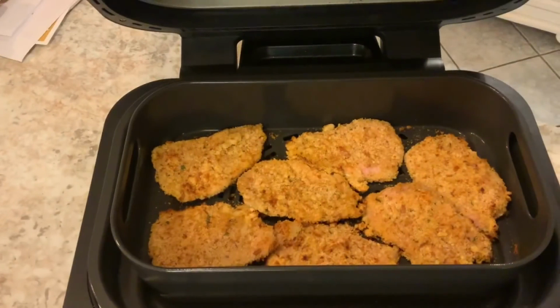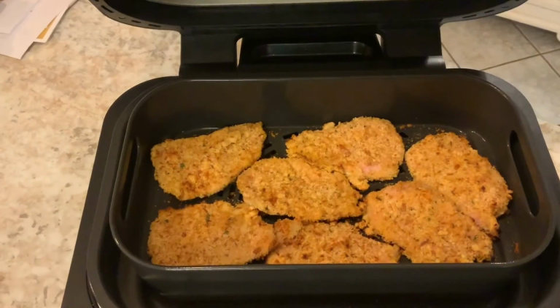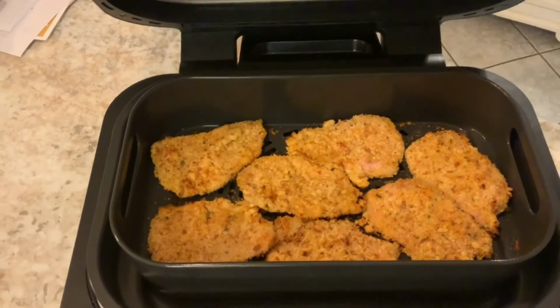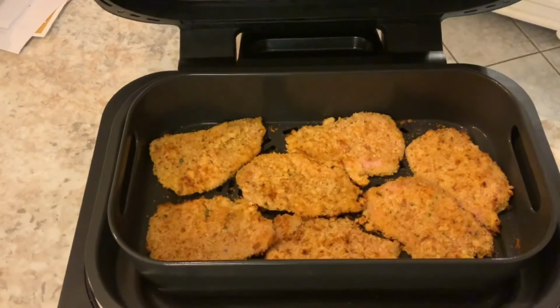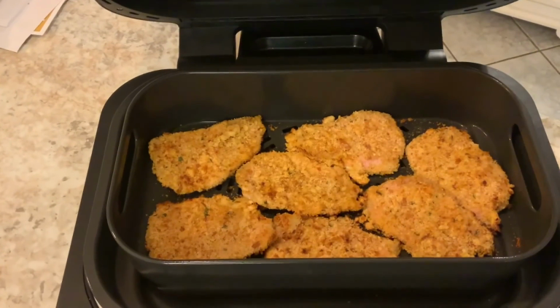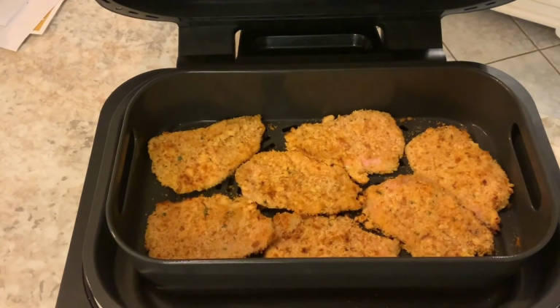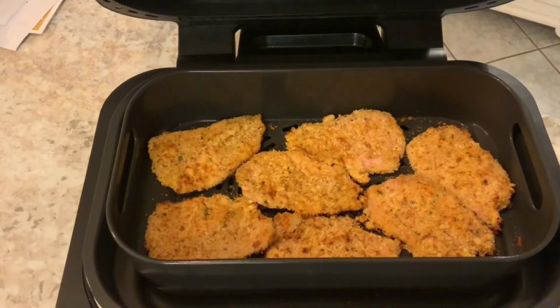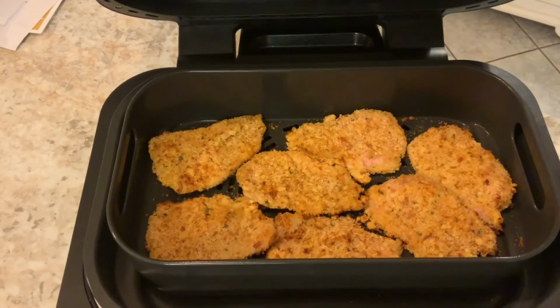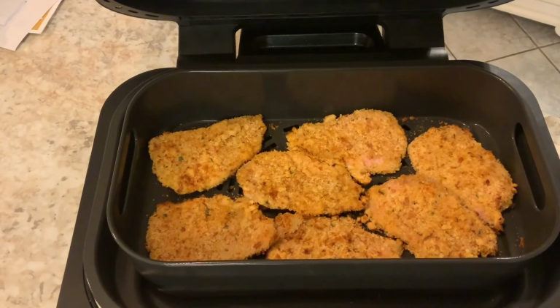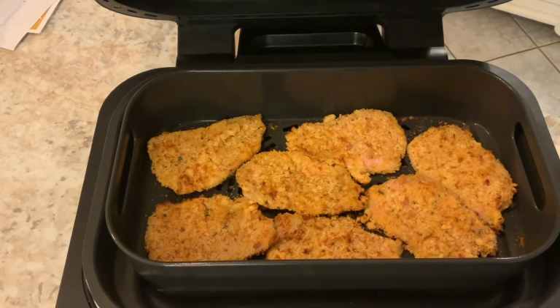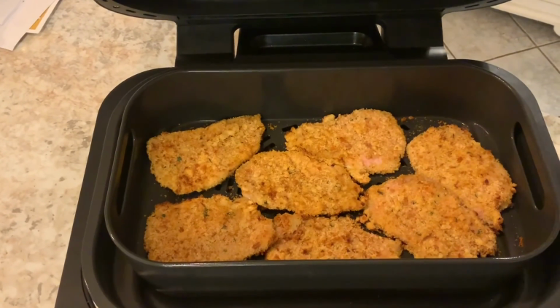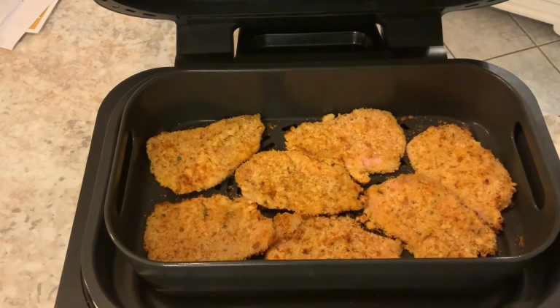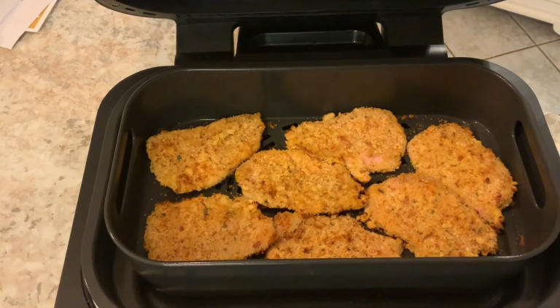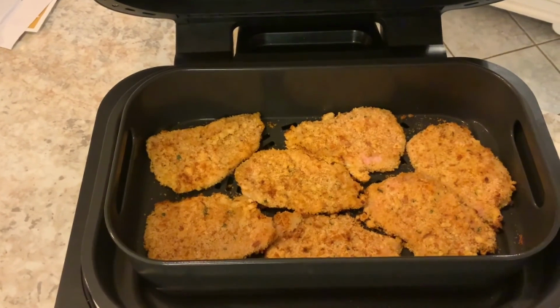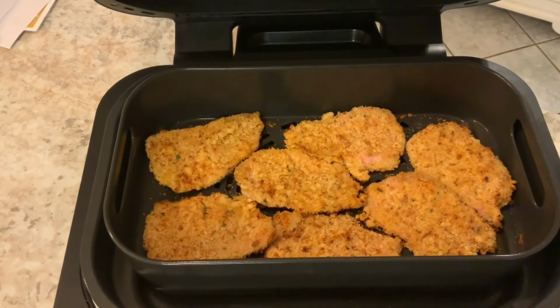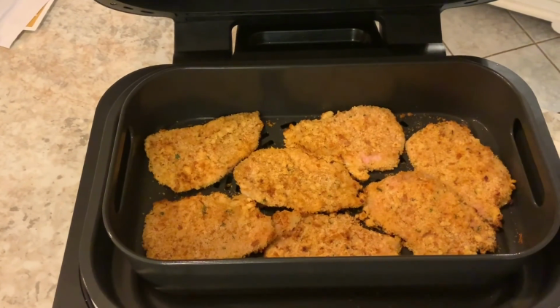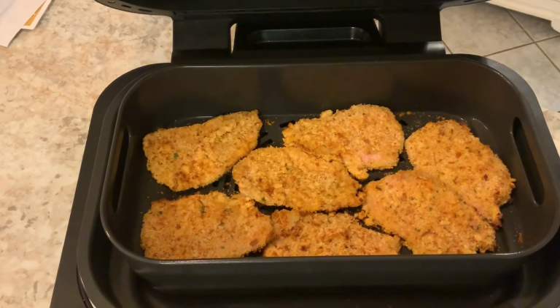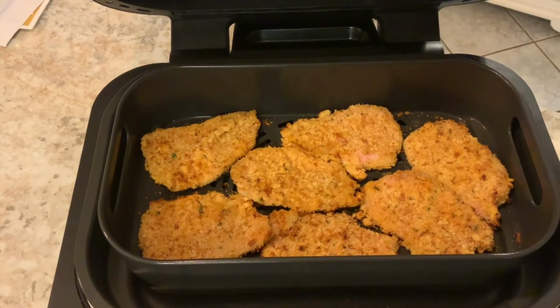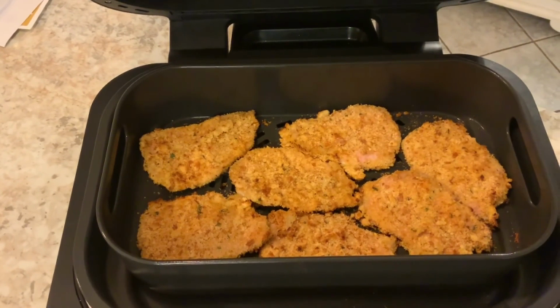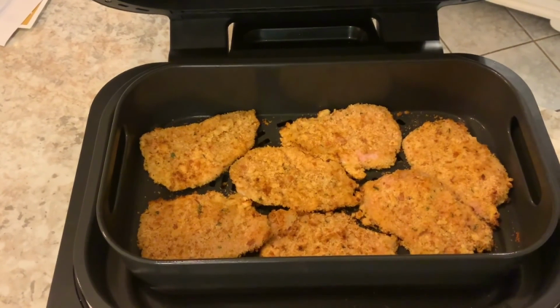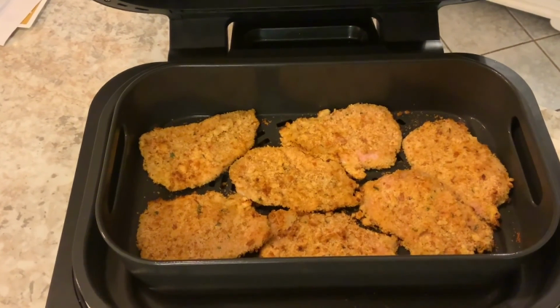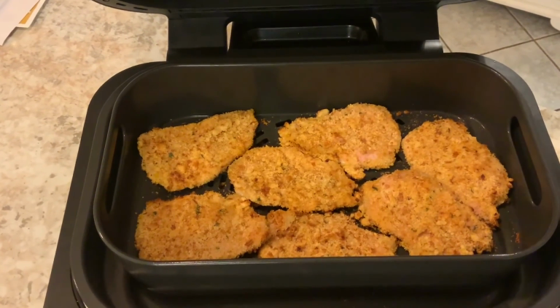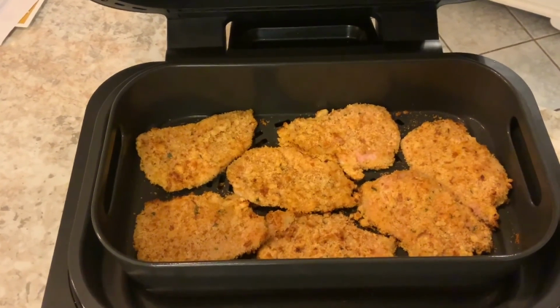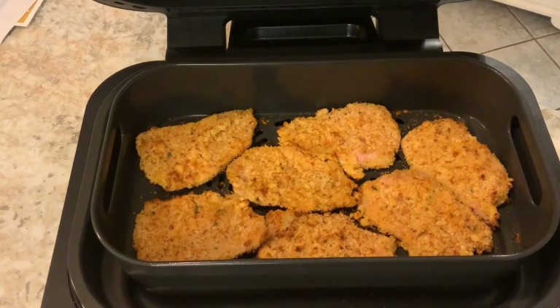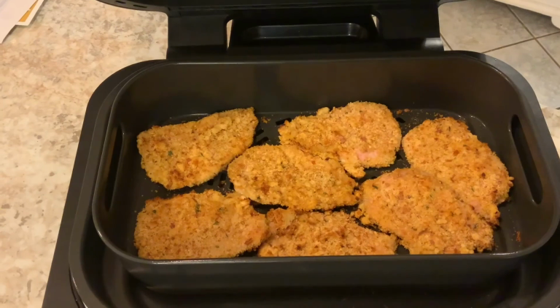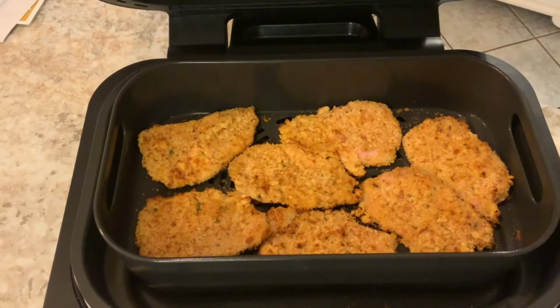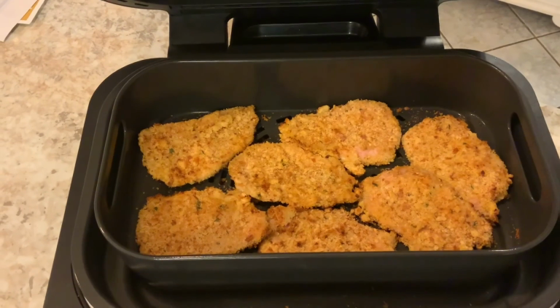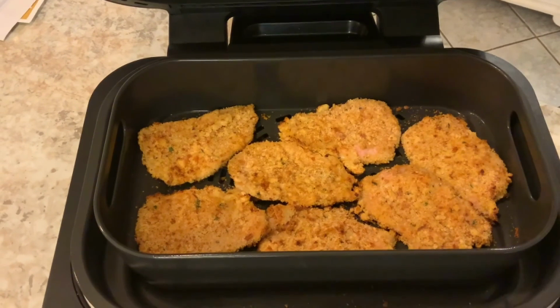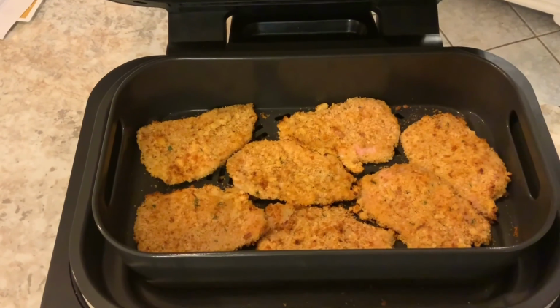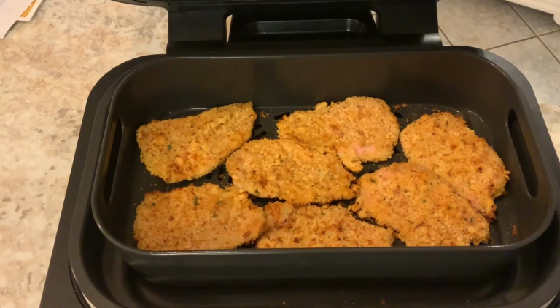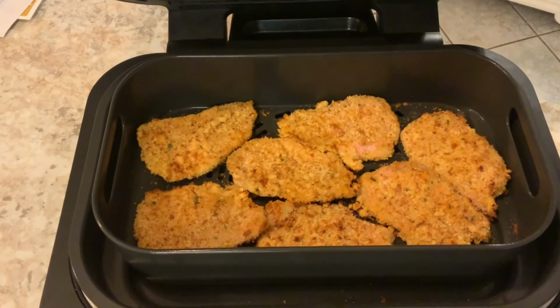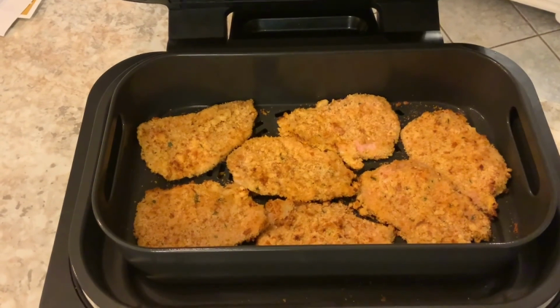I'll show you the end result. I'm going to flip them now and they smell delicious.